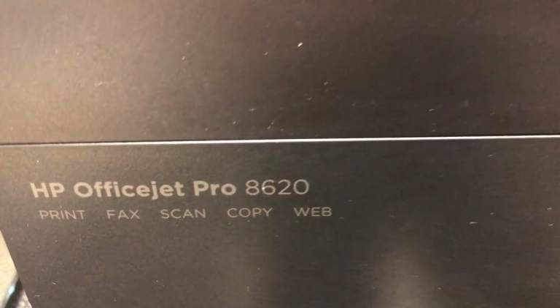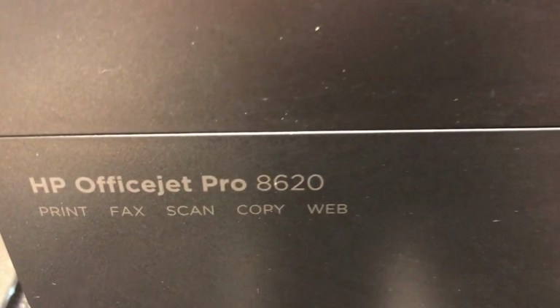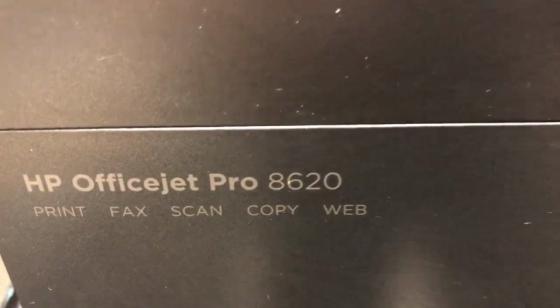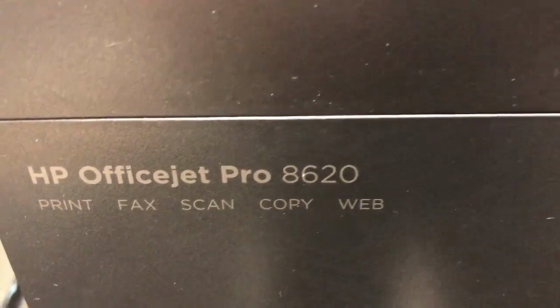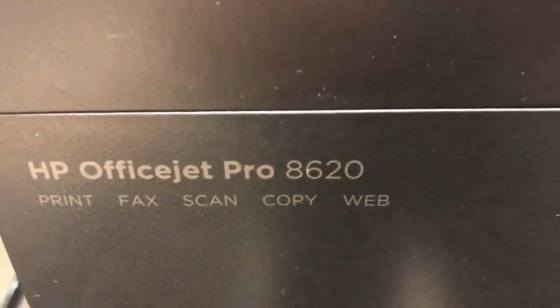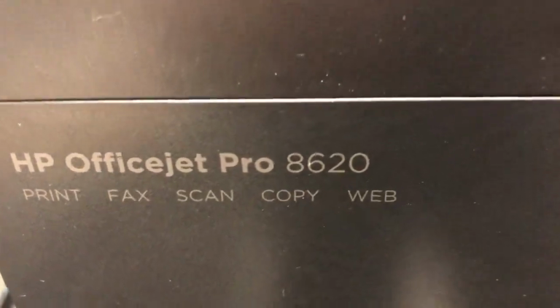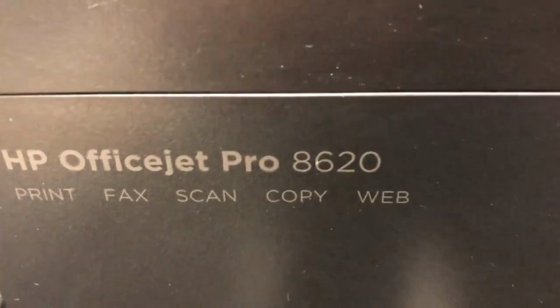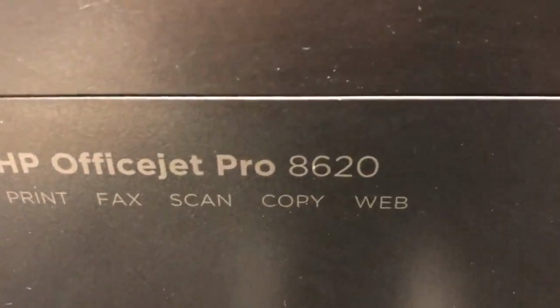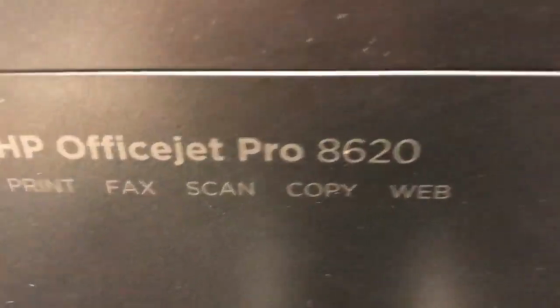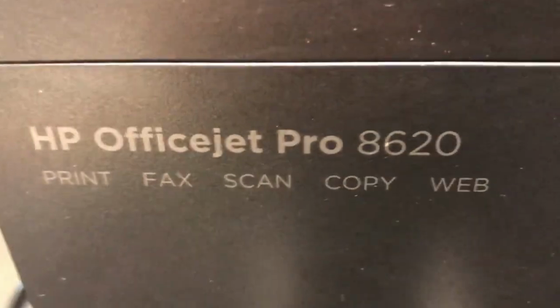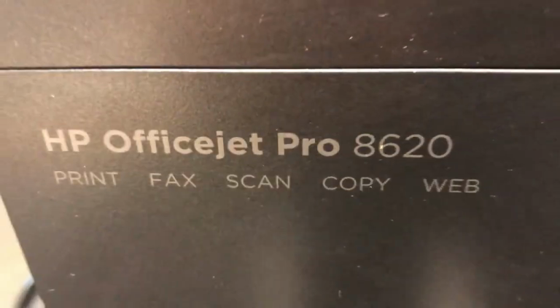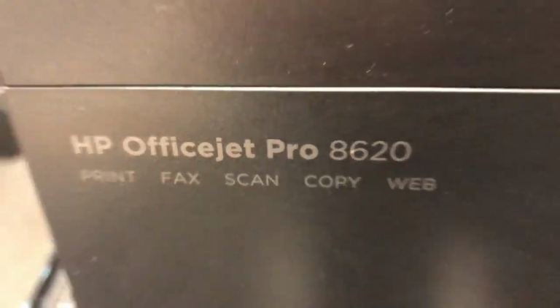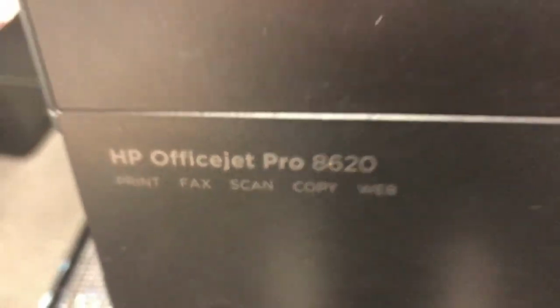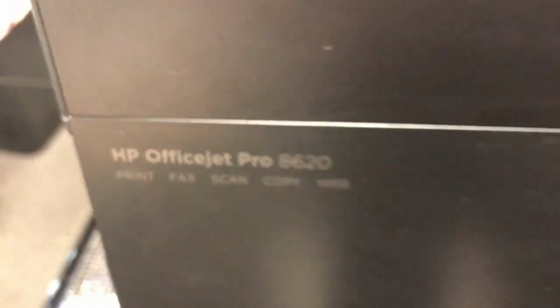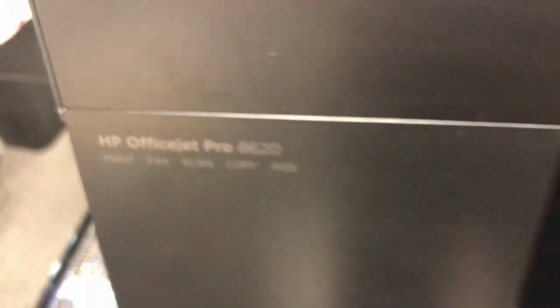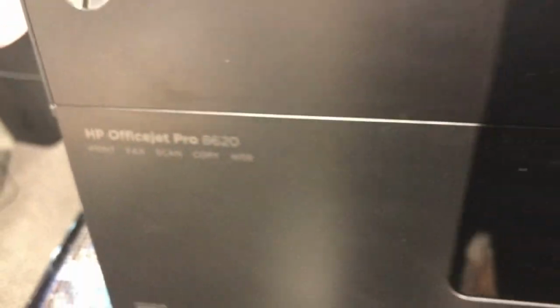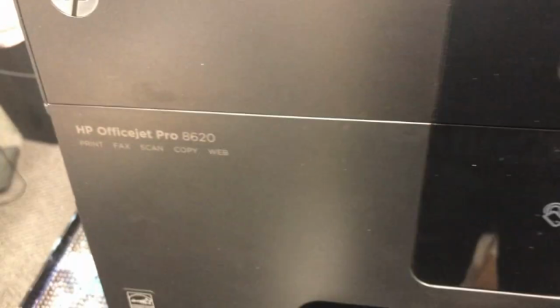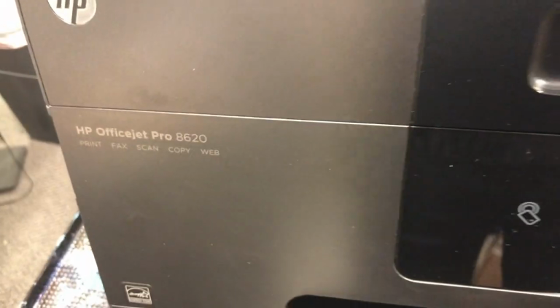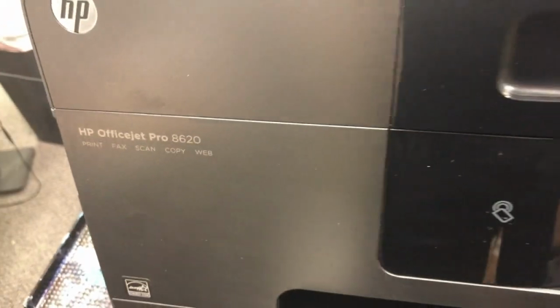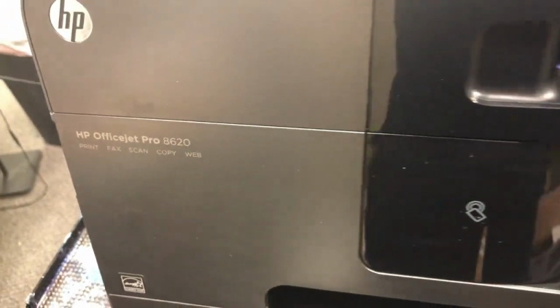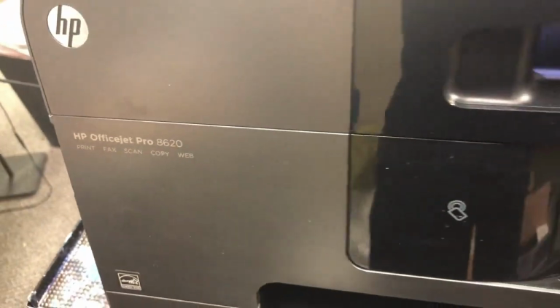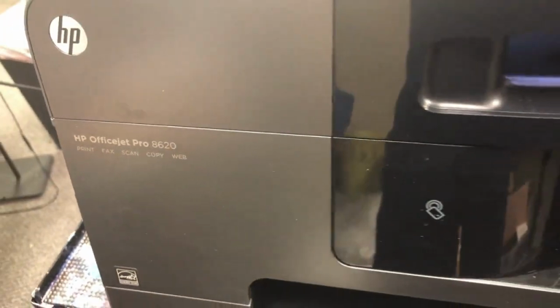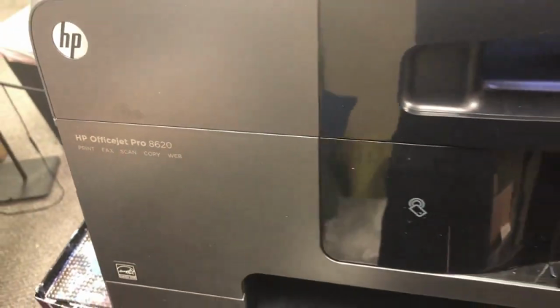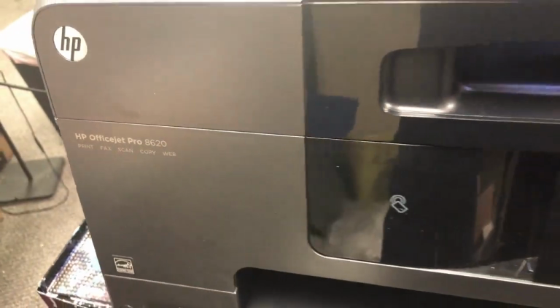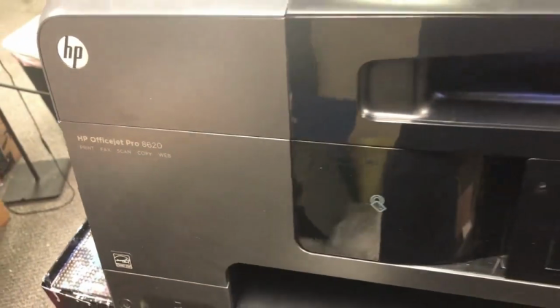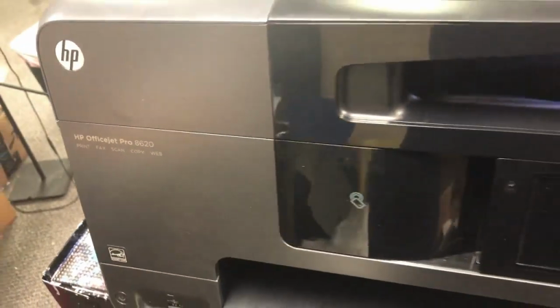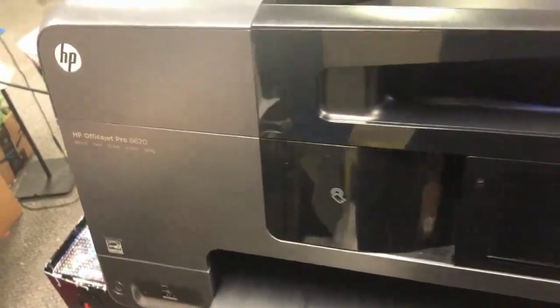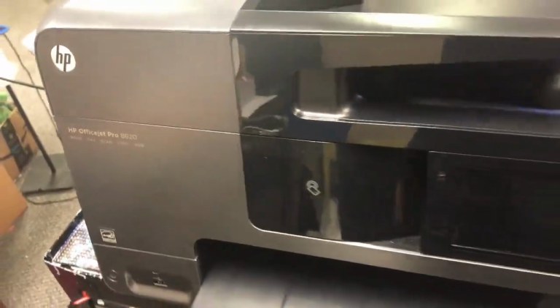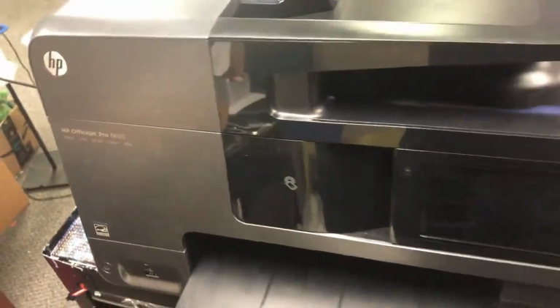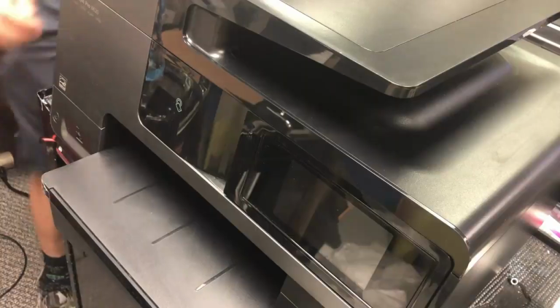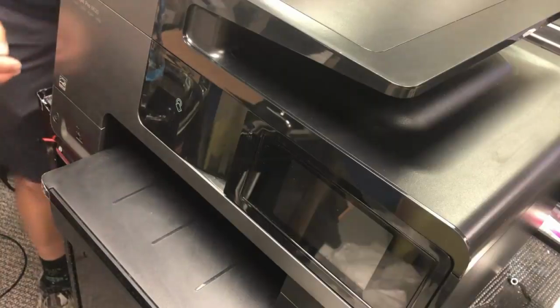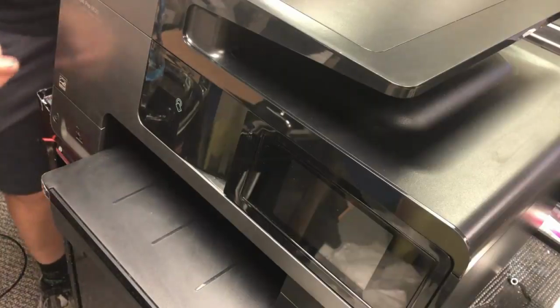Hey guys, this is Kevin. Today we're going to work on an HP OfficeJet Pro 8620.